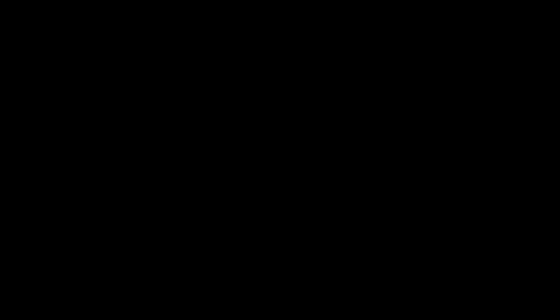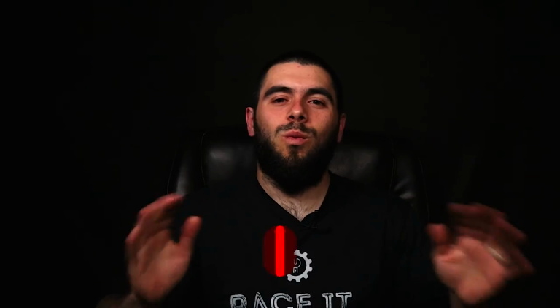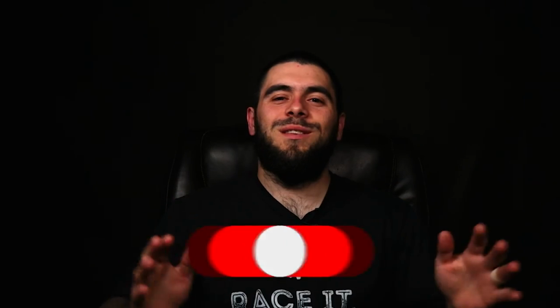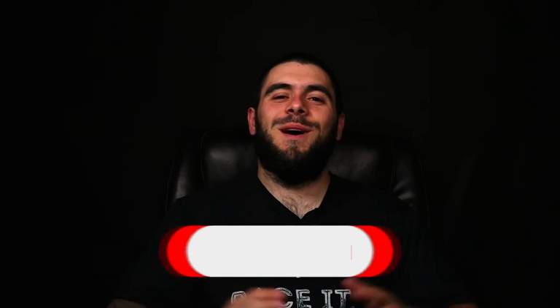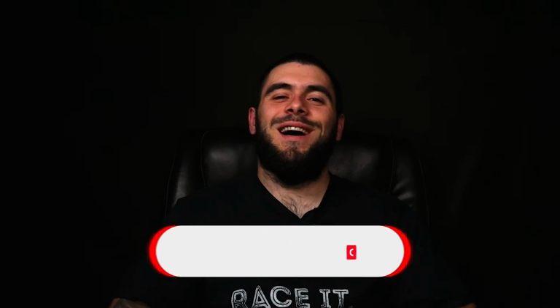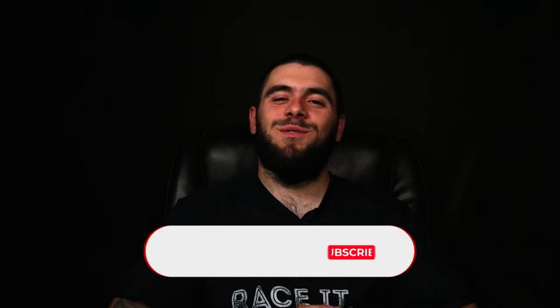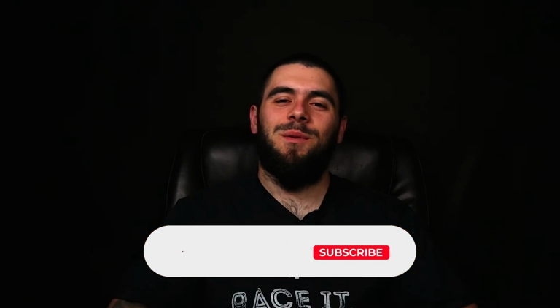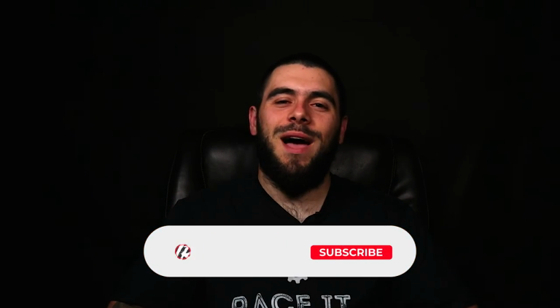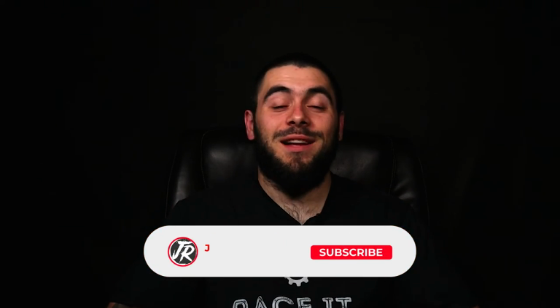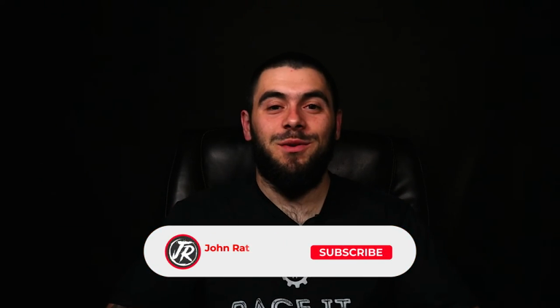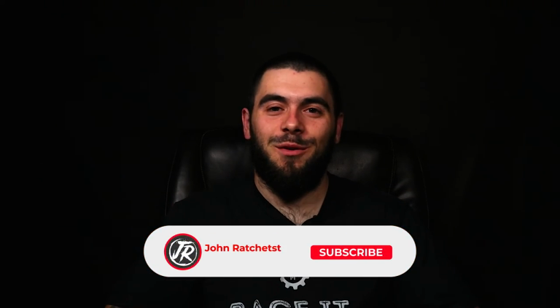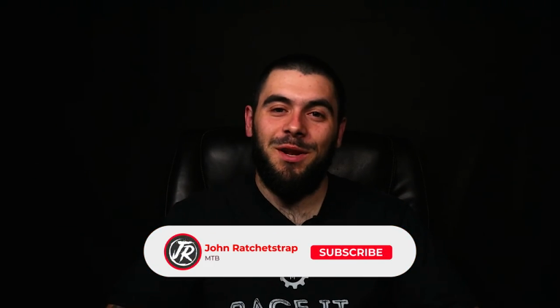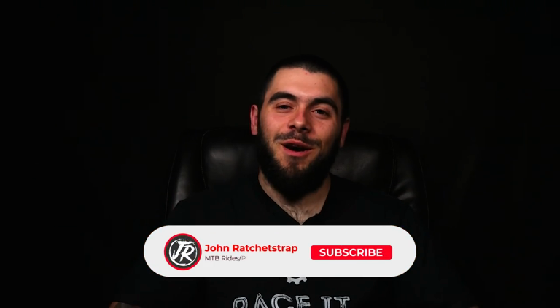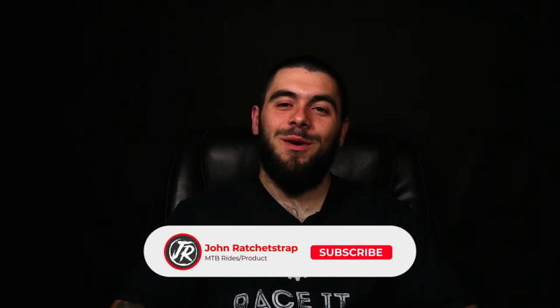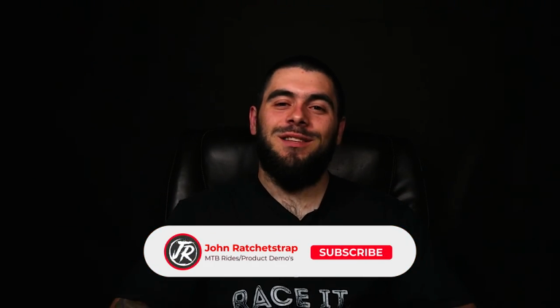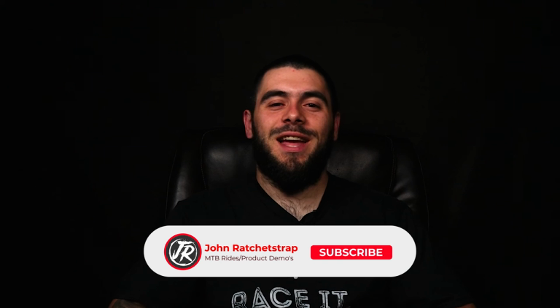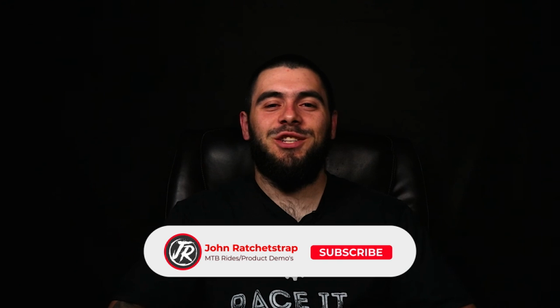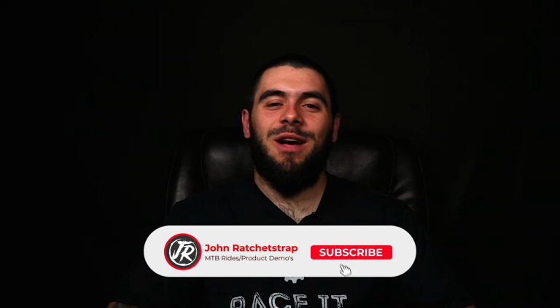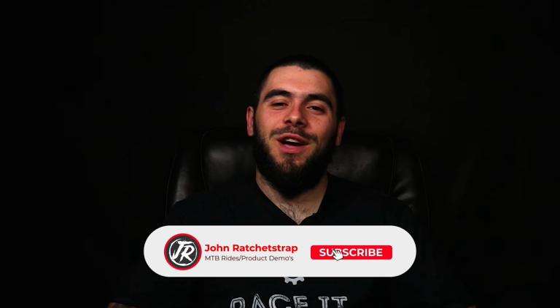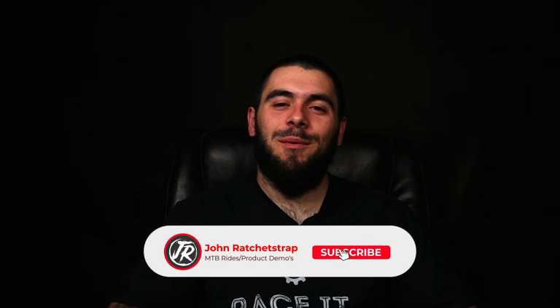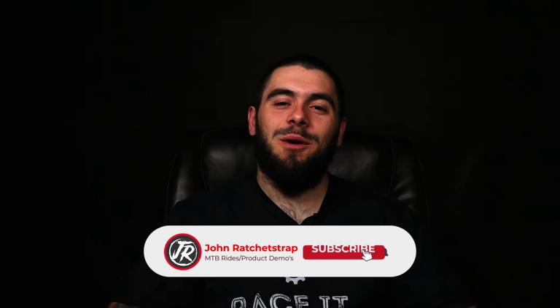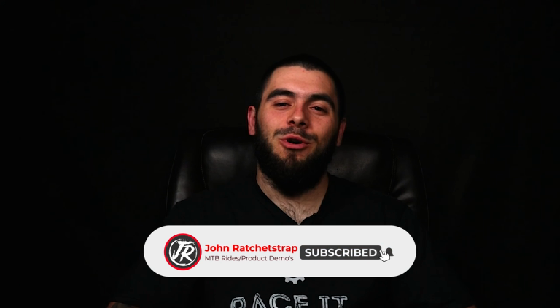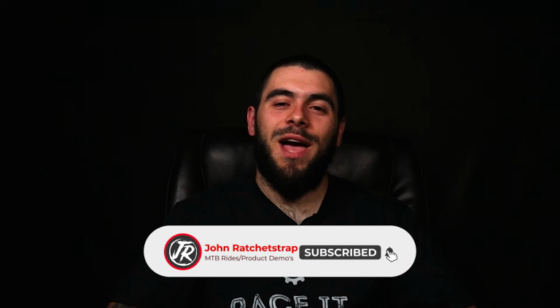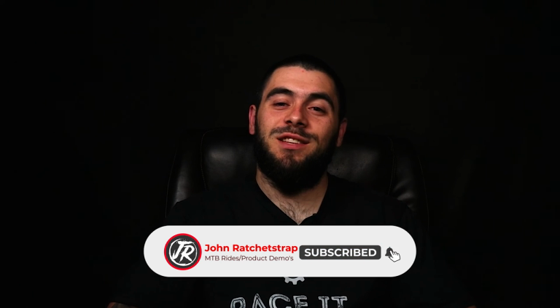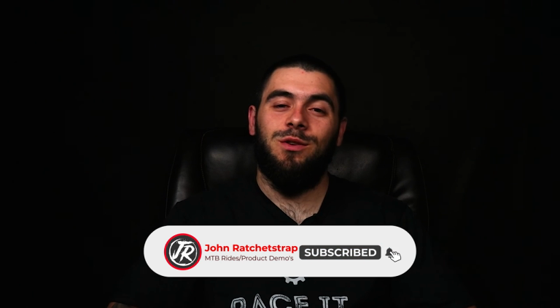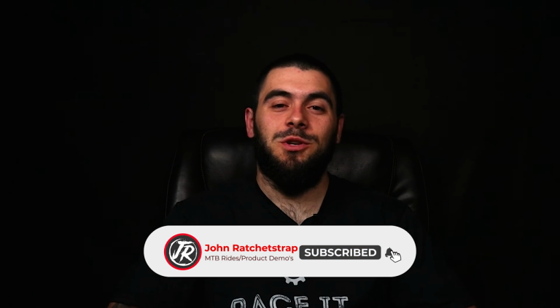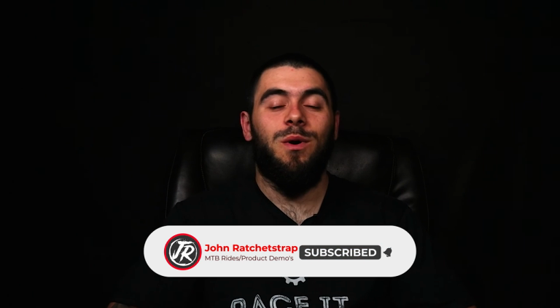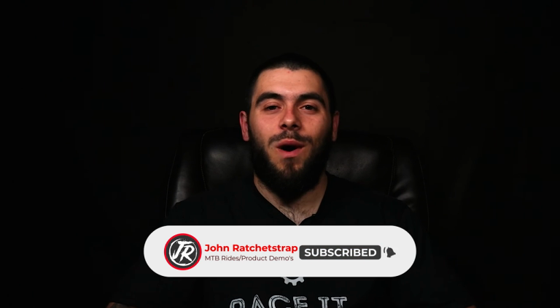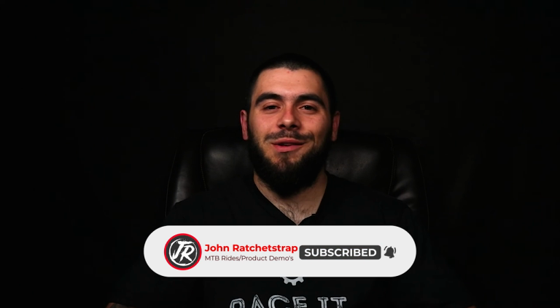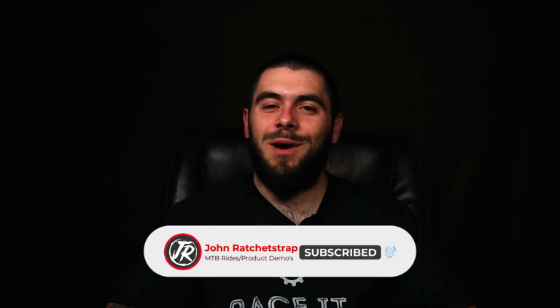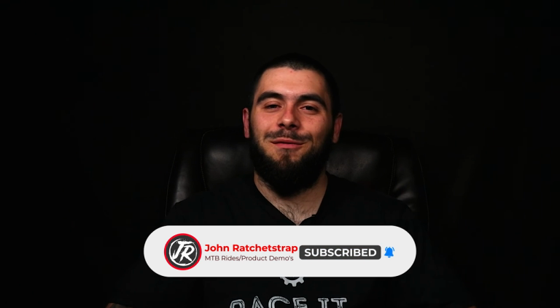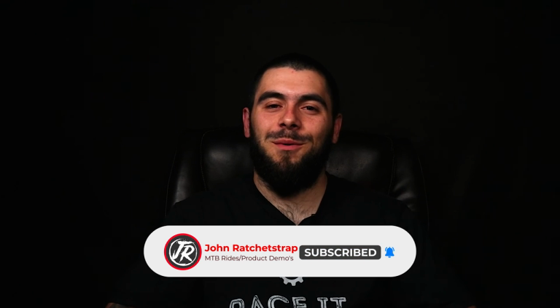What is up guys and welcome back to another video. Today I check out the Comica Boom X U2 Wireless Microphone.